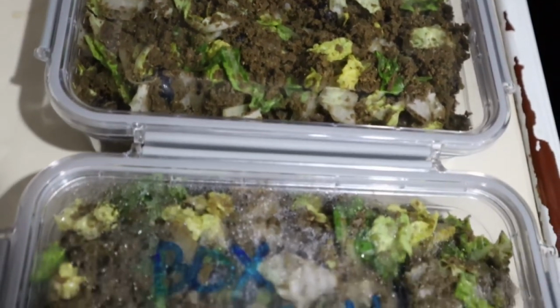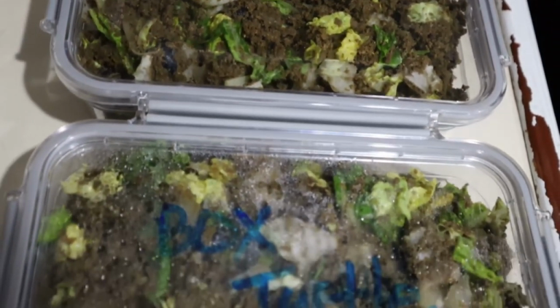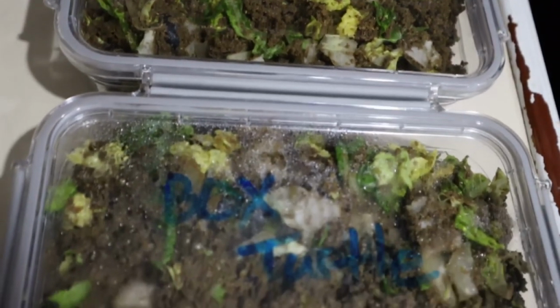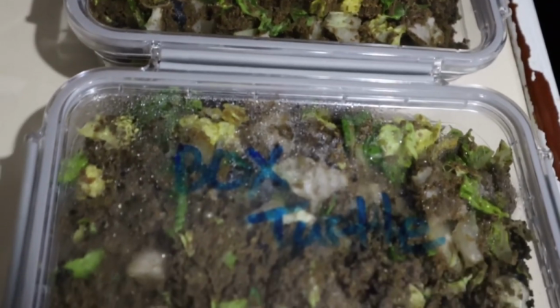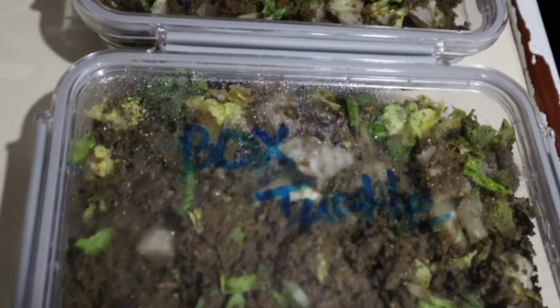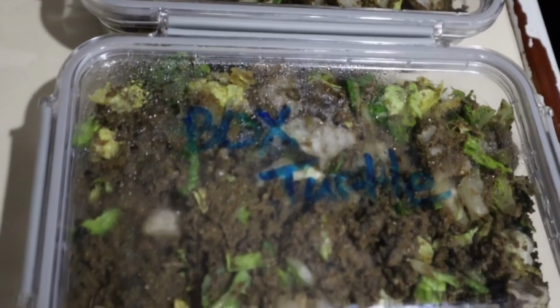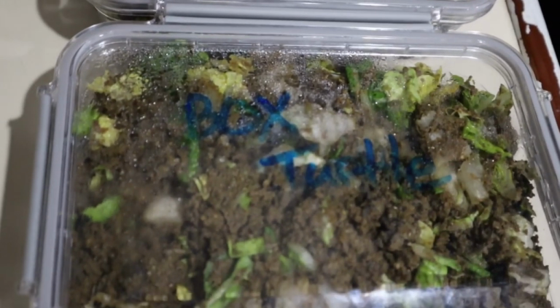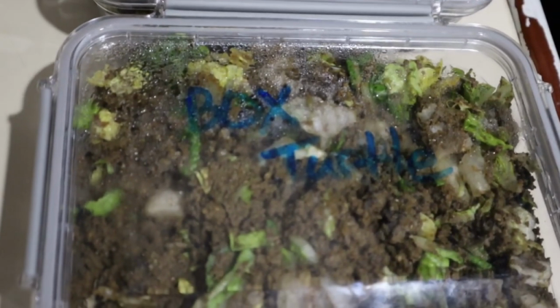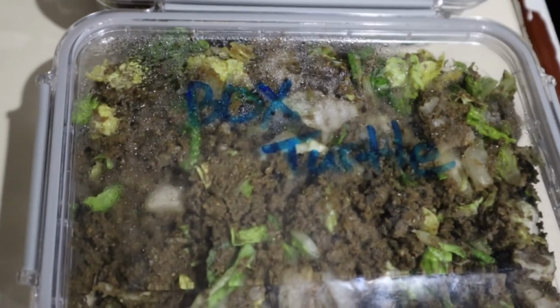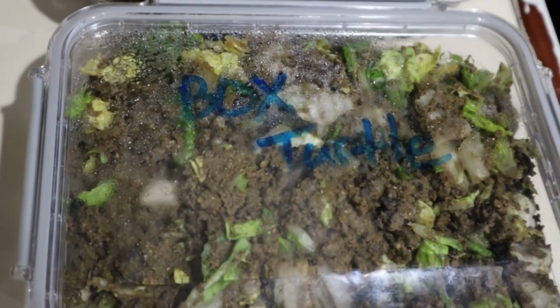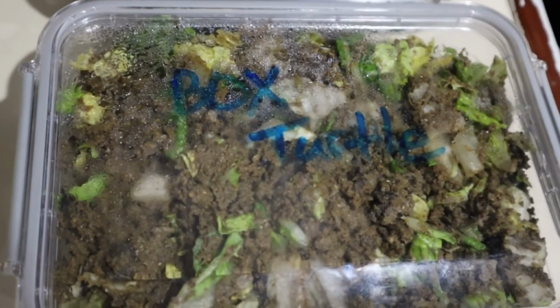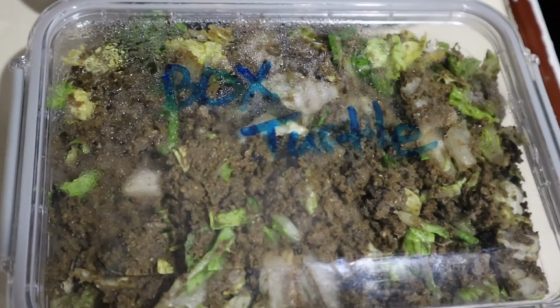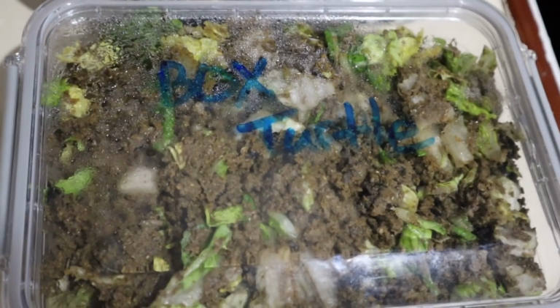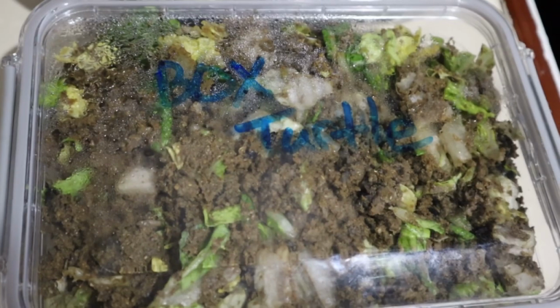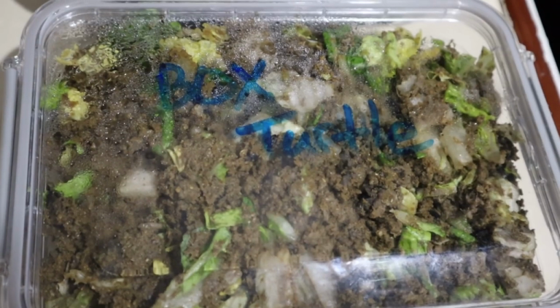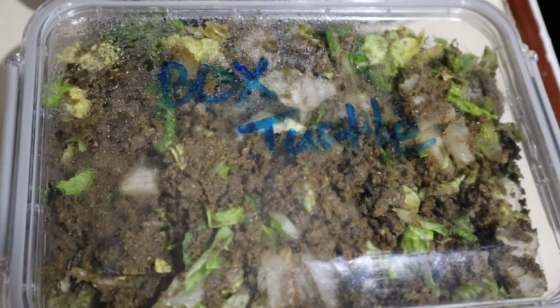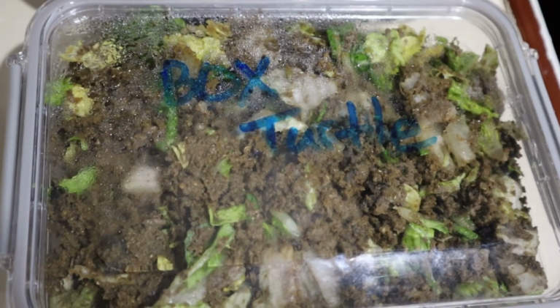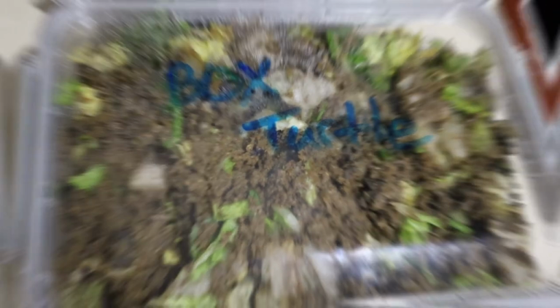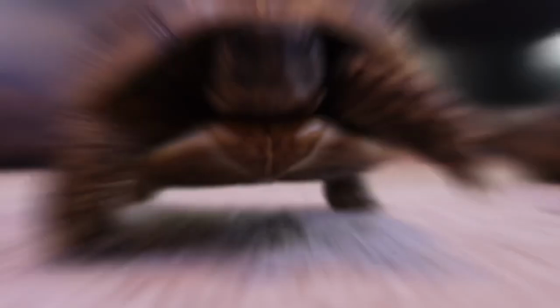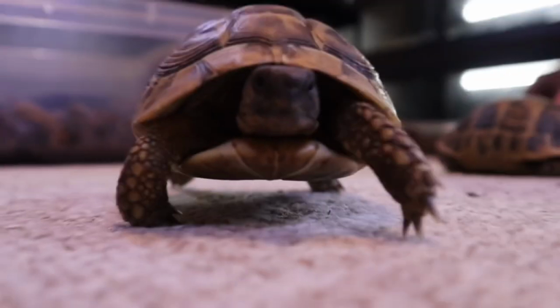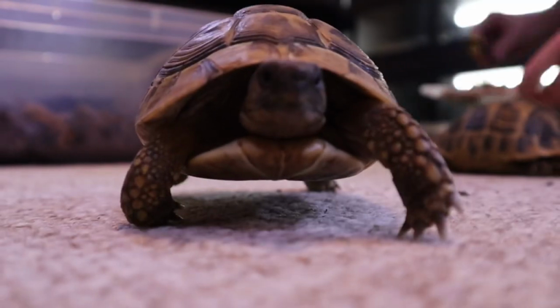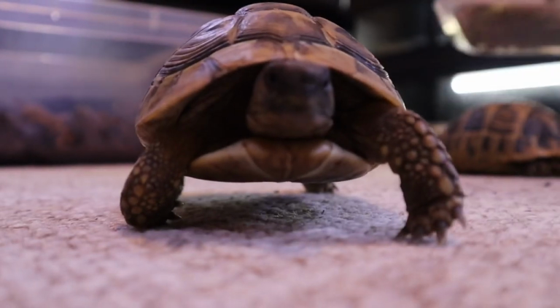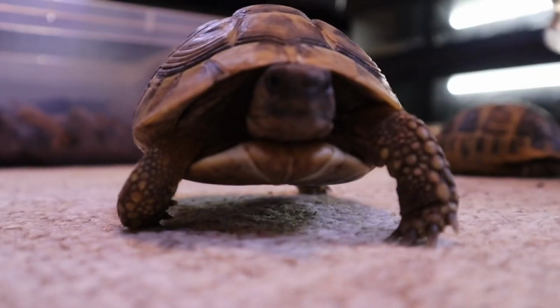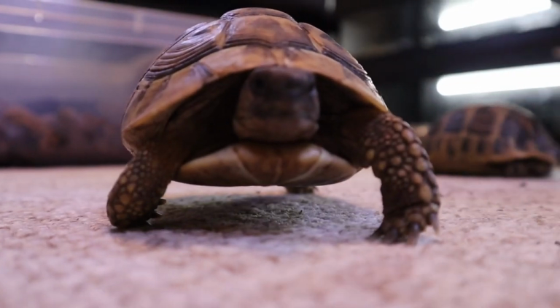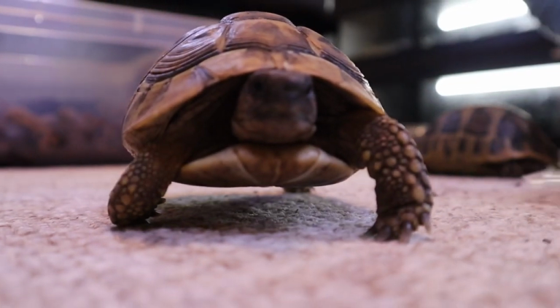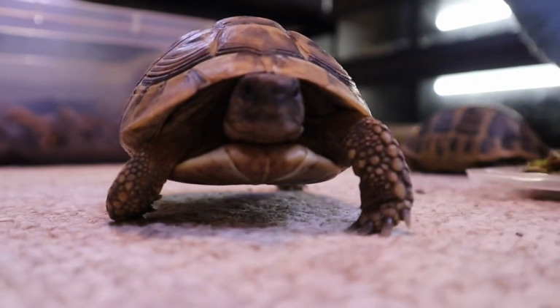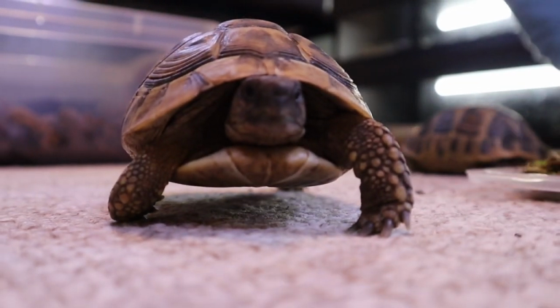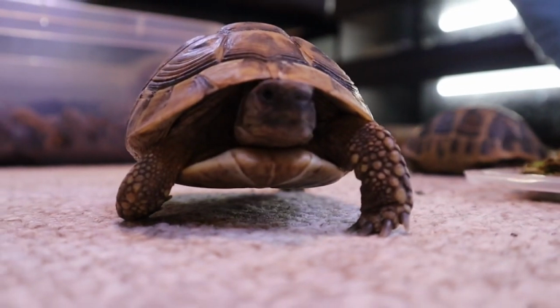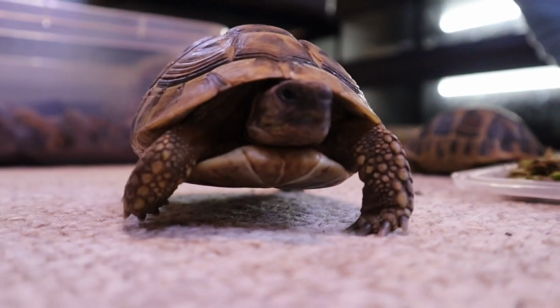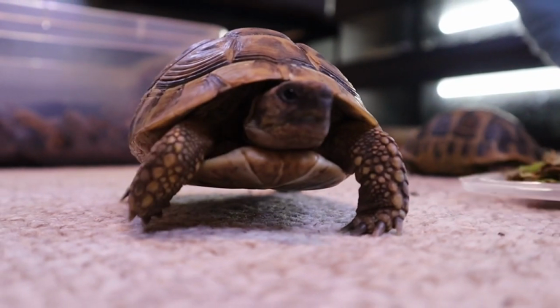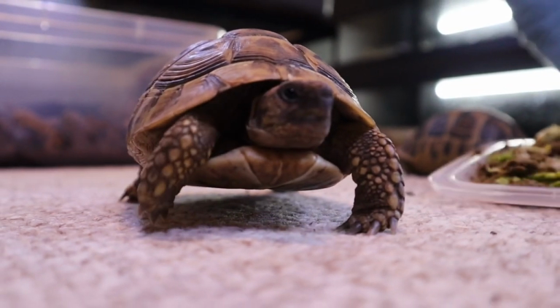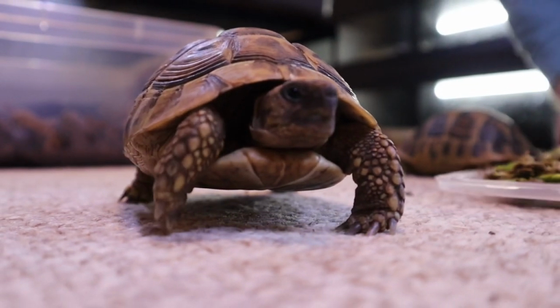We will freeze these containers and thaw portions to feed throughout the week. With that said, everything is ready to go — let's get these guys fed.